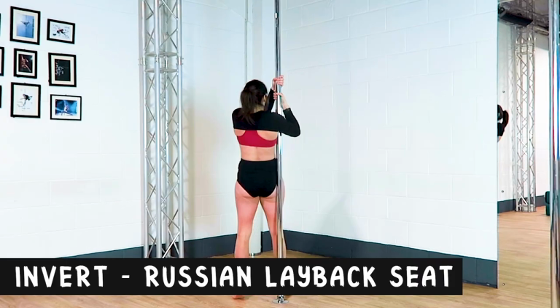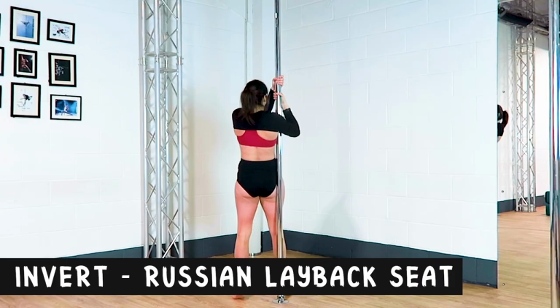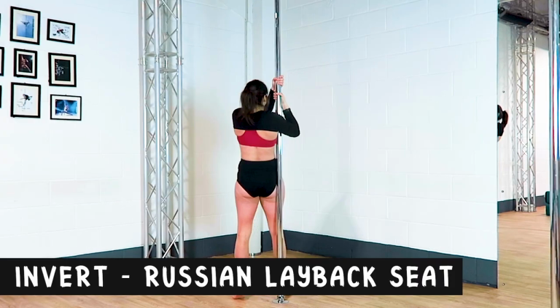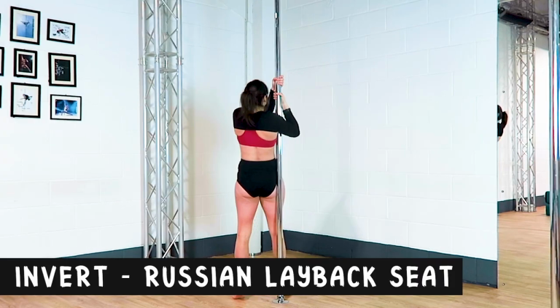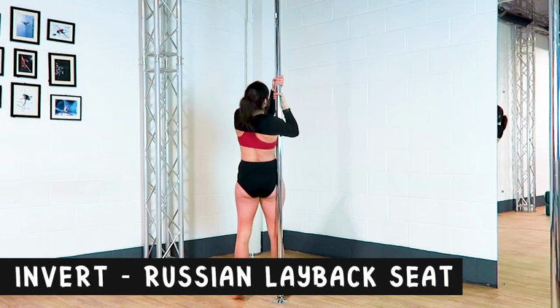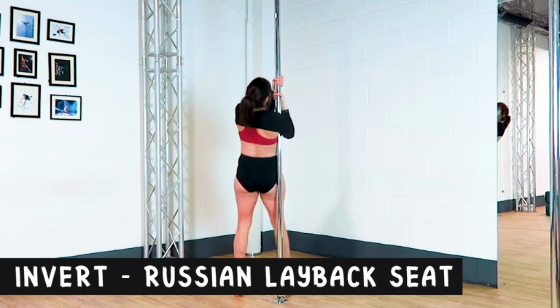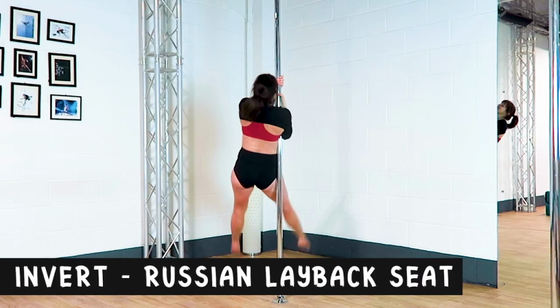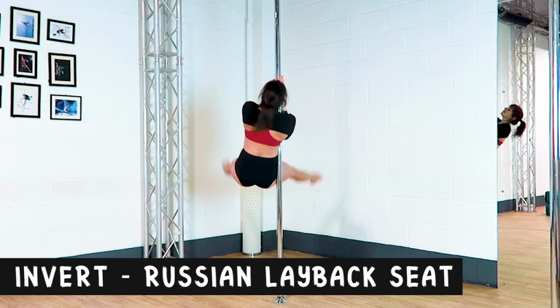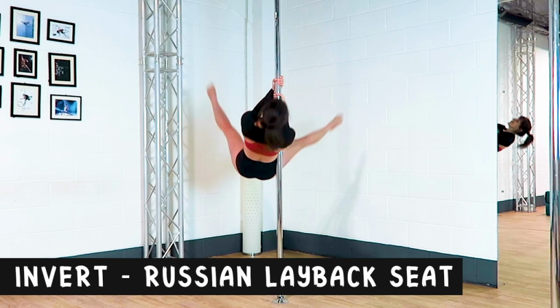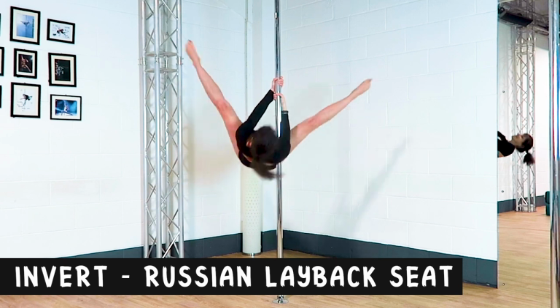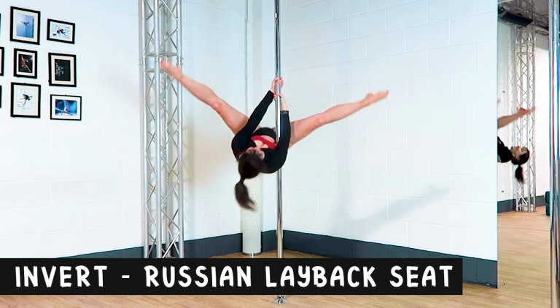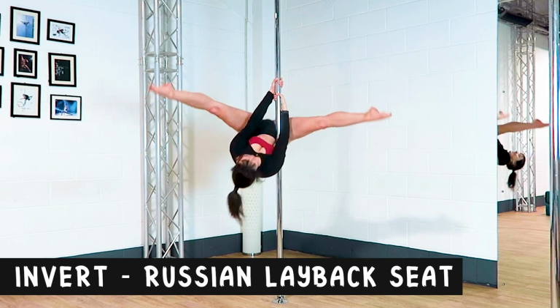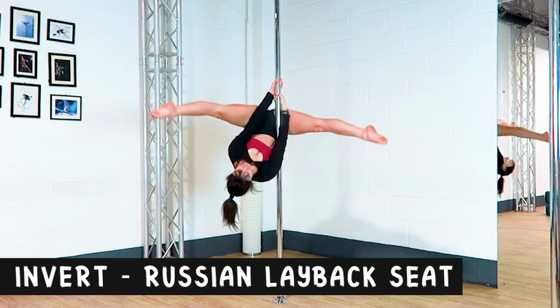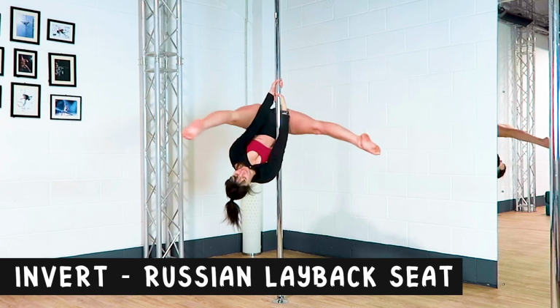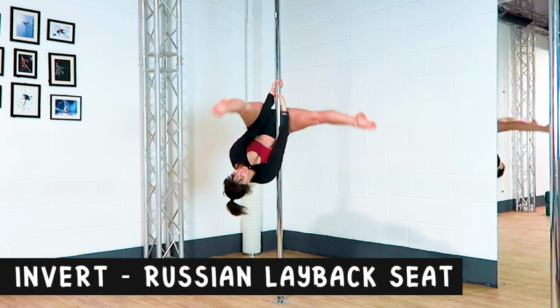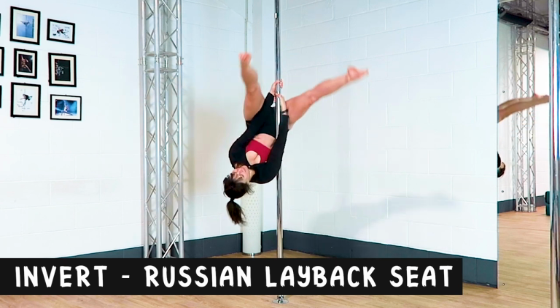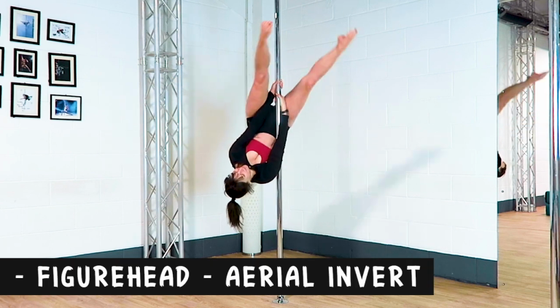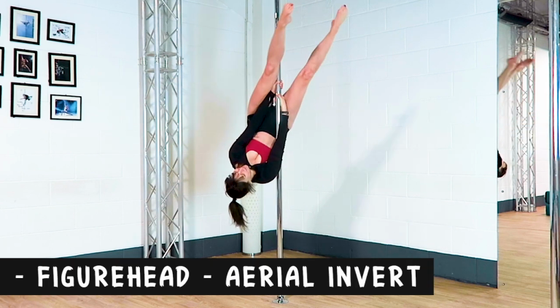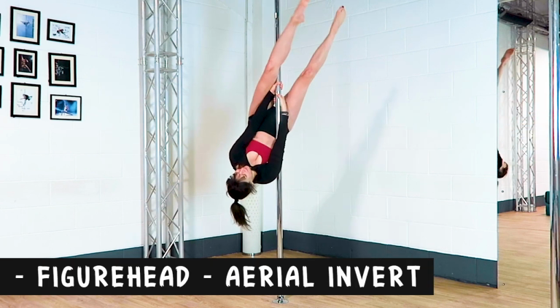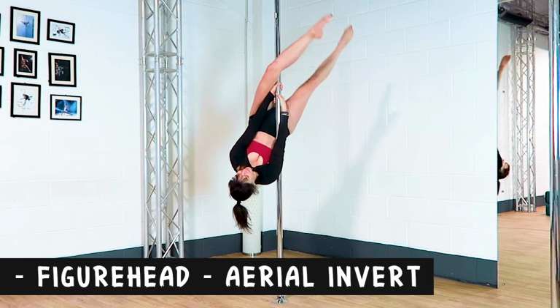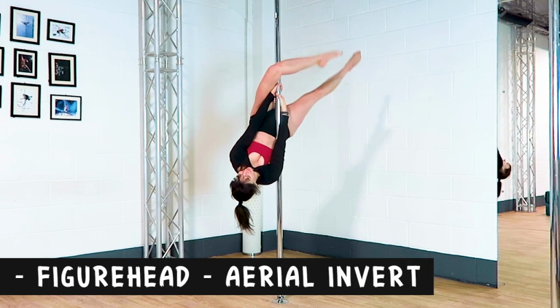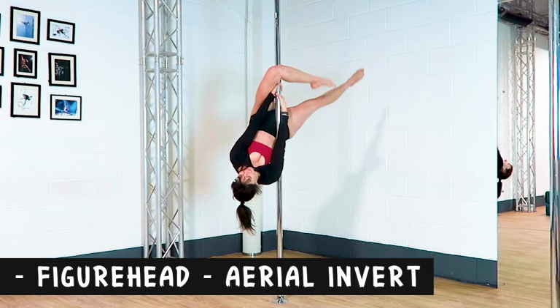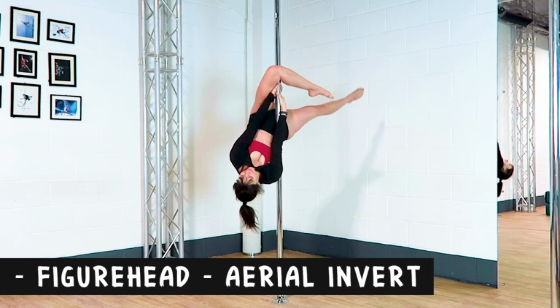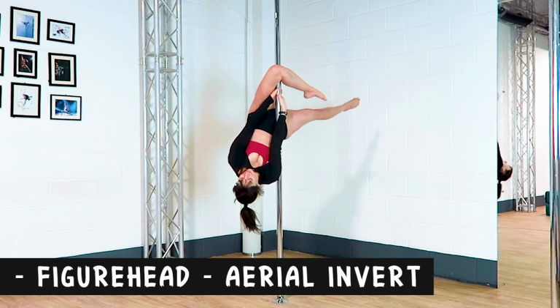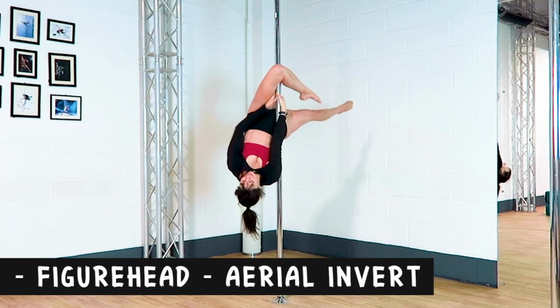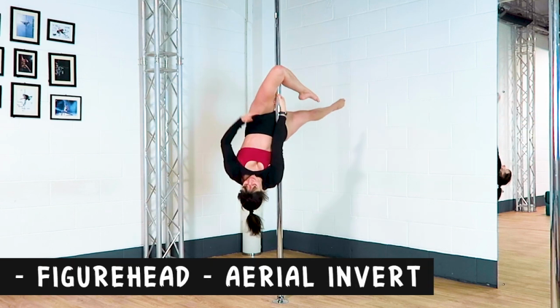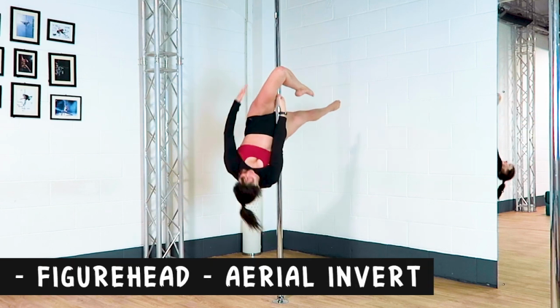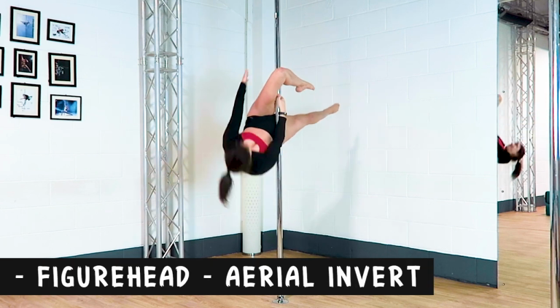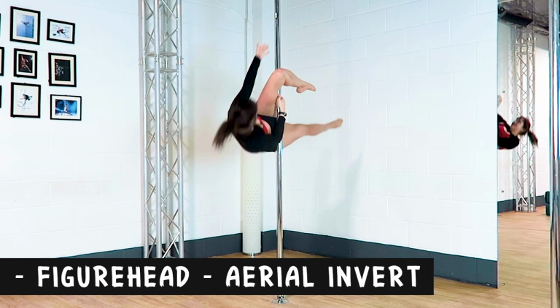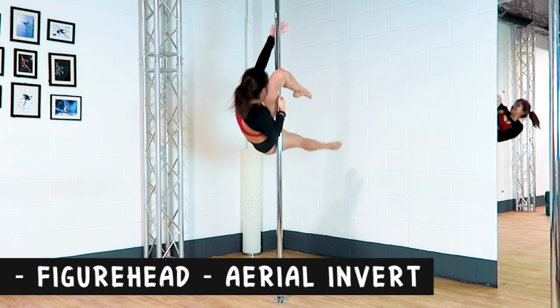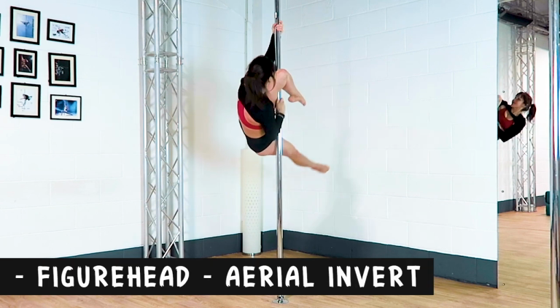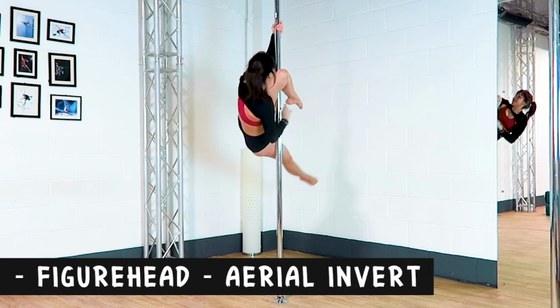Invert into a Russian lay back seat, into a figurehead, into an aerial invert.